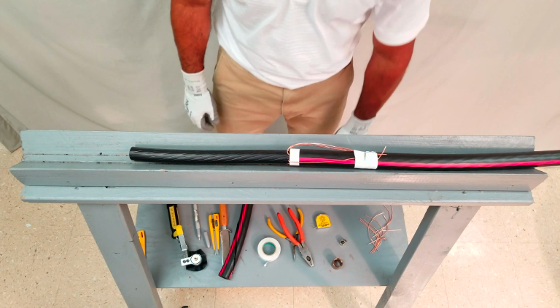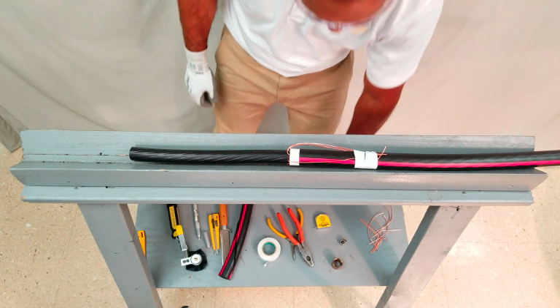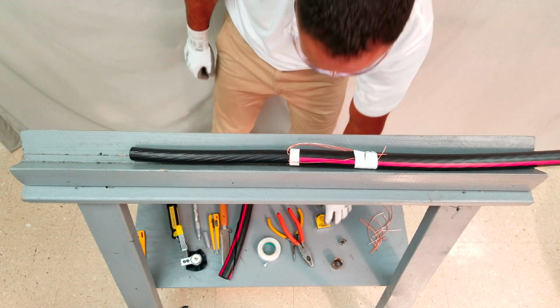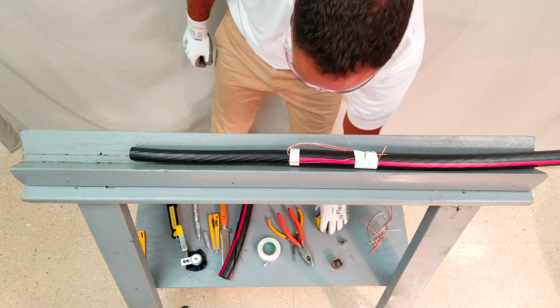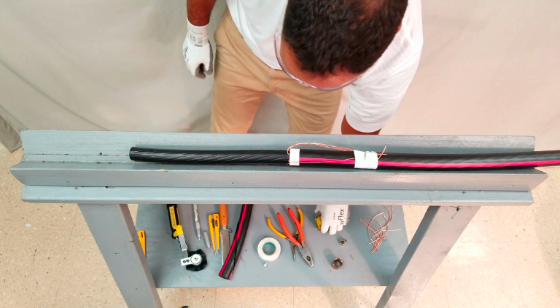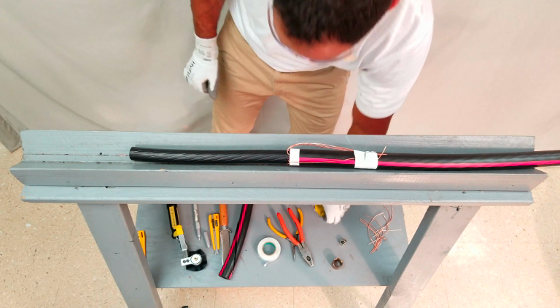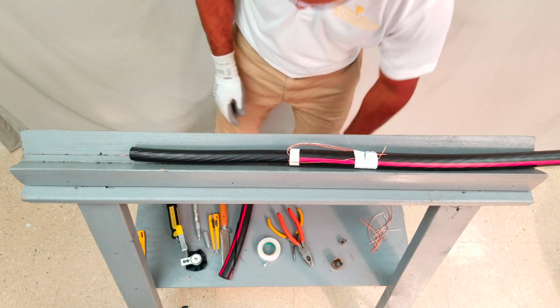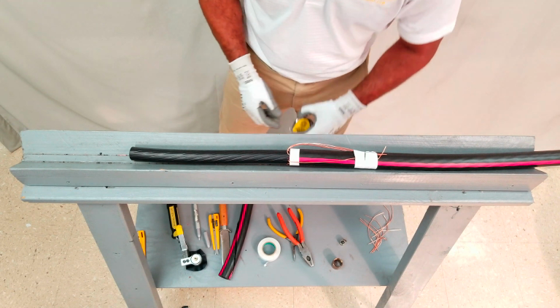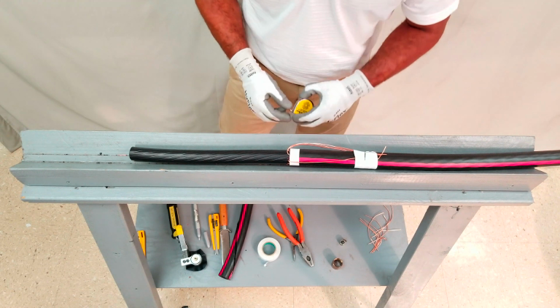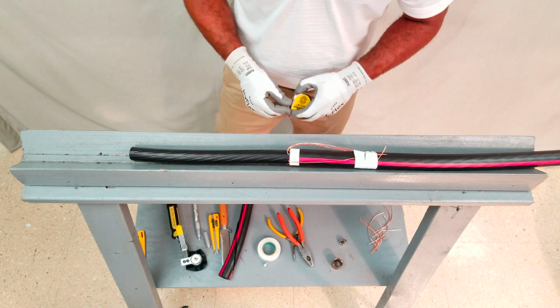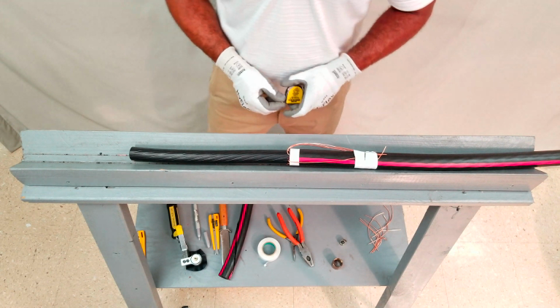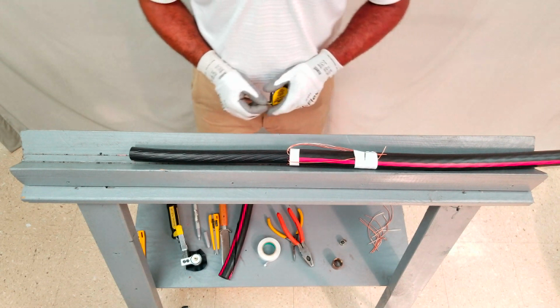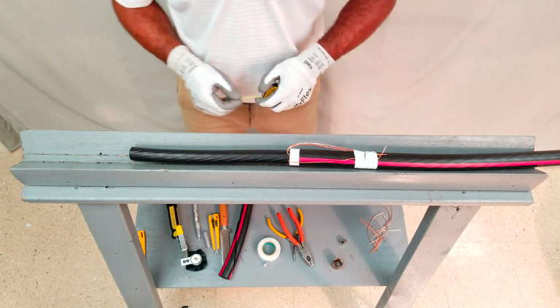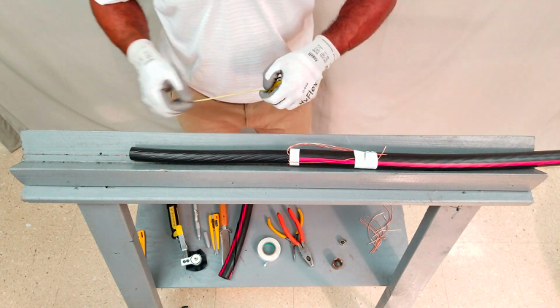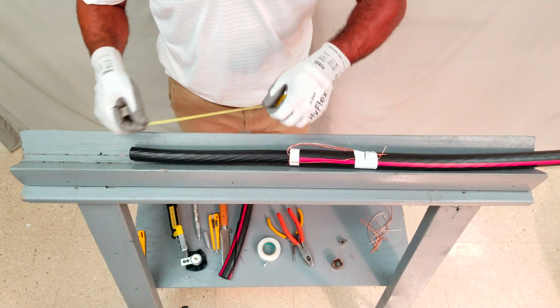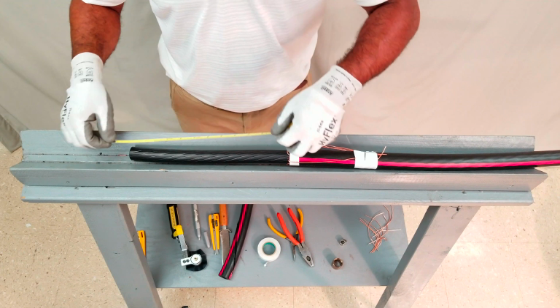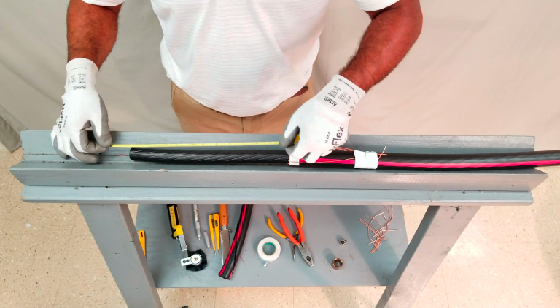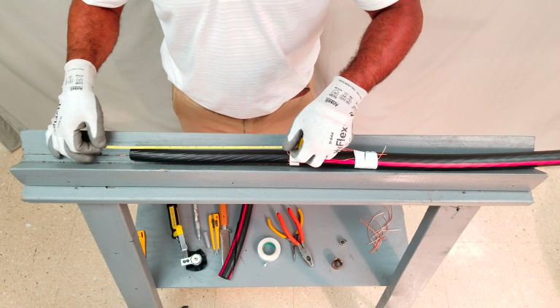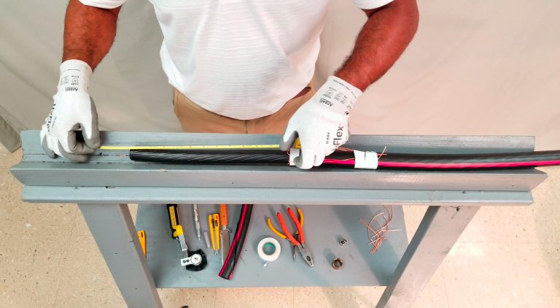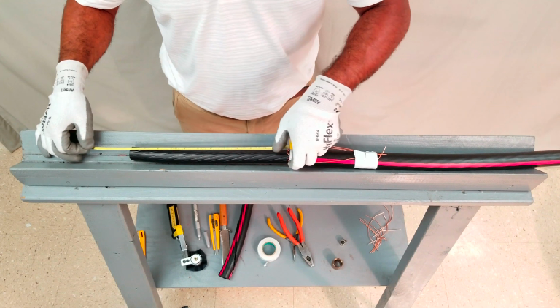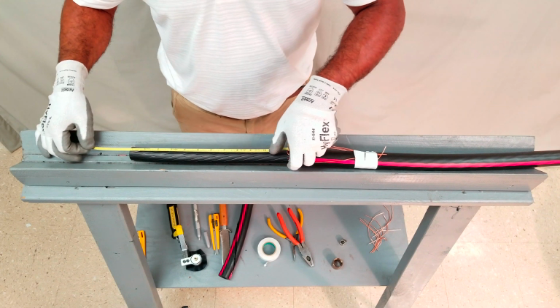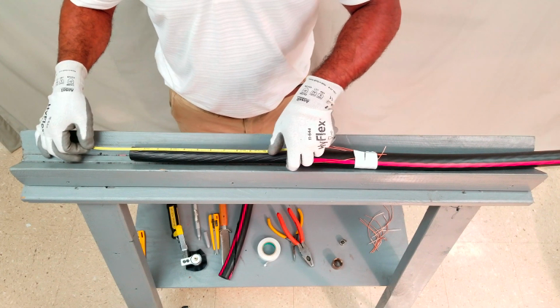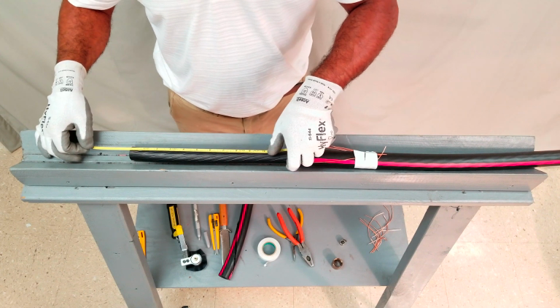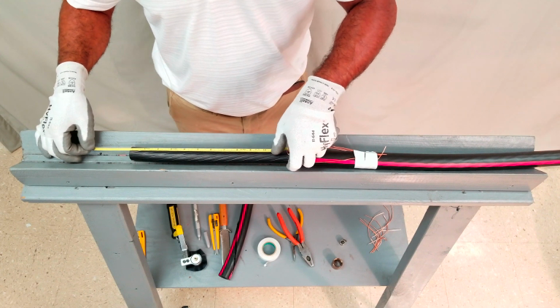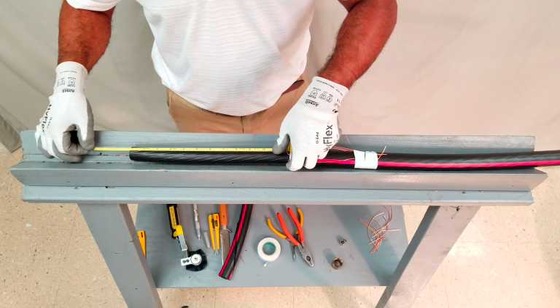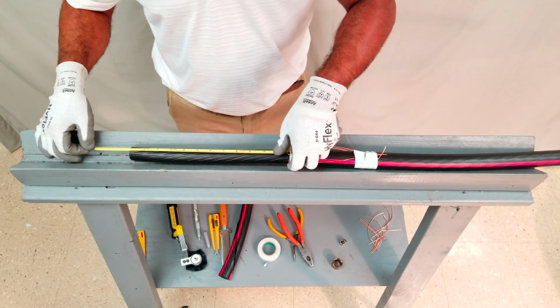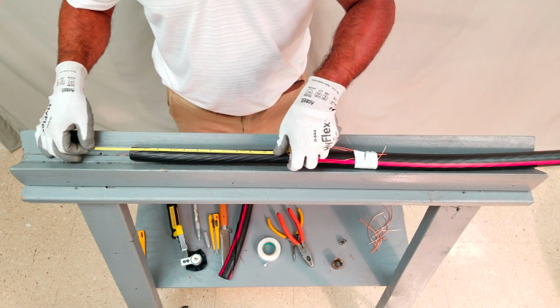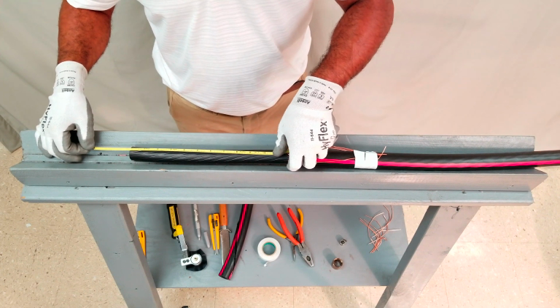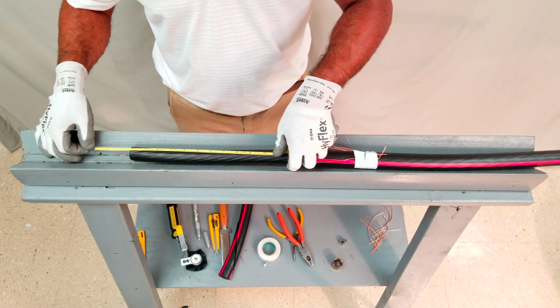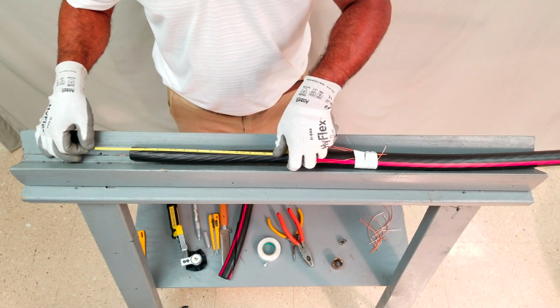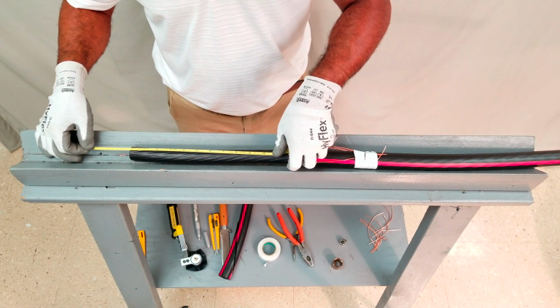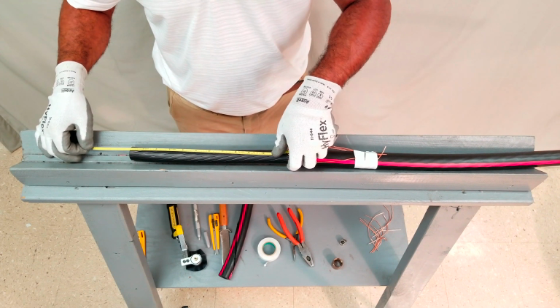Next, using a tape measure, measure the semi-con cutback distance and mark with a writing utensil.